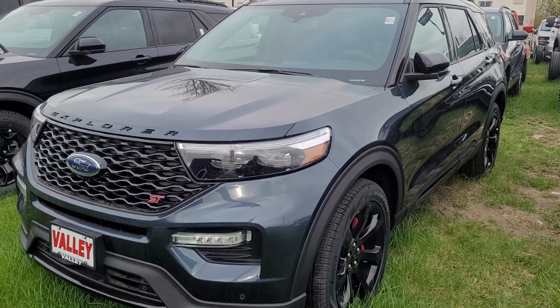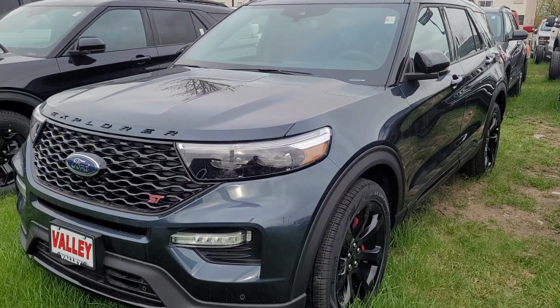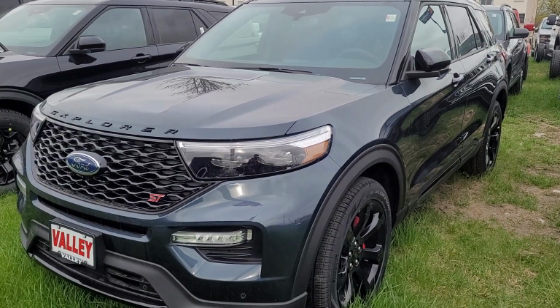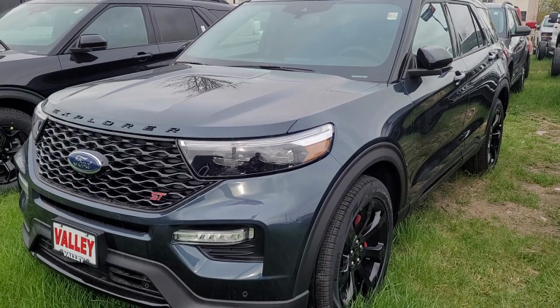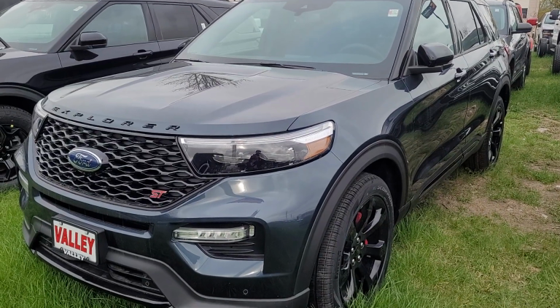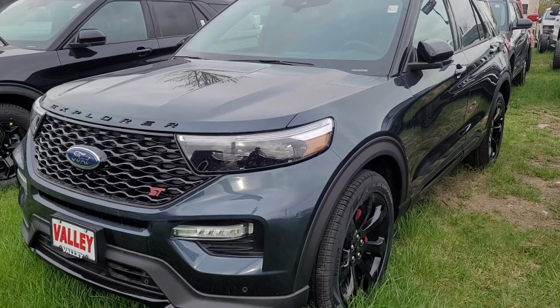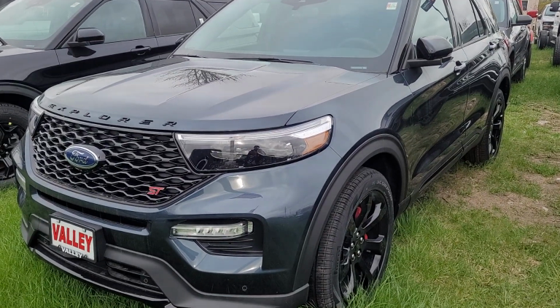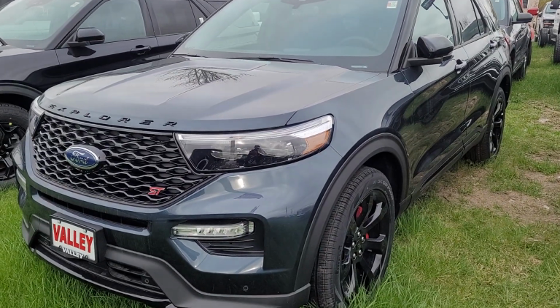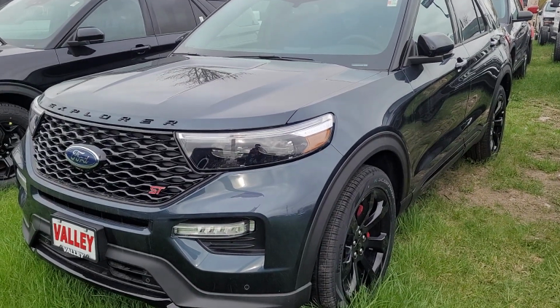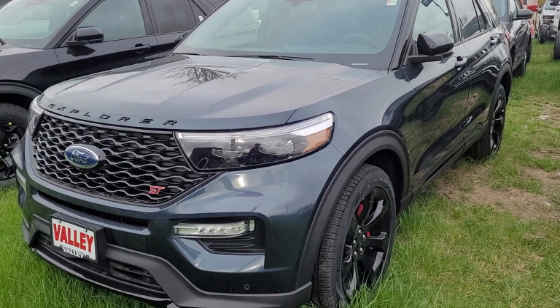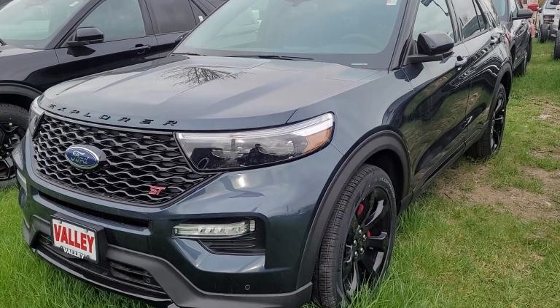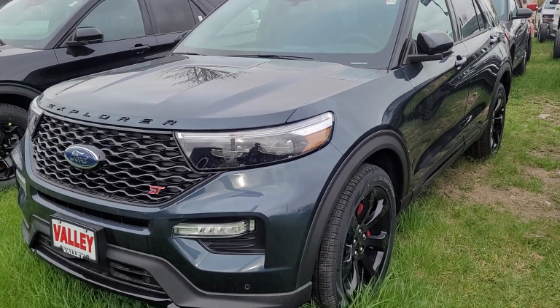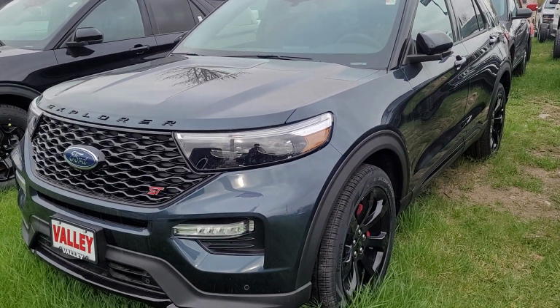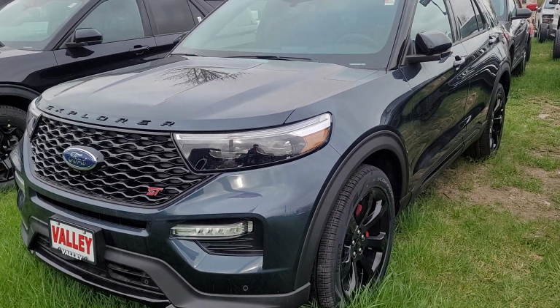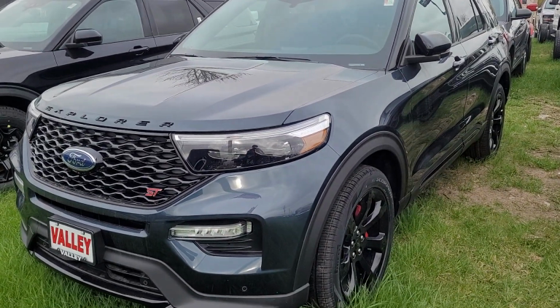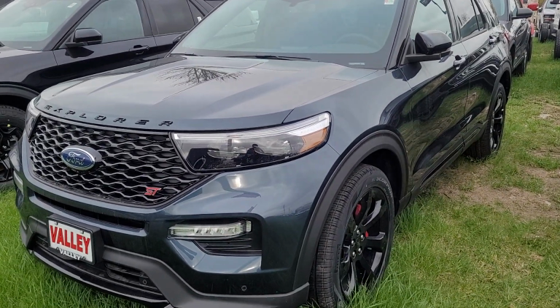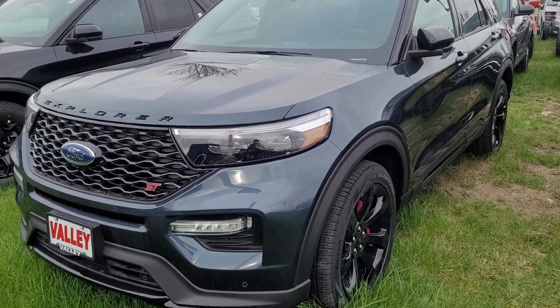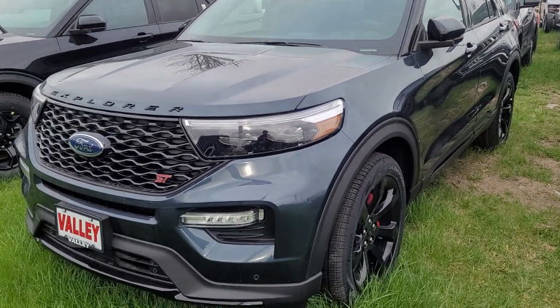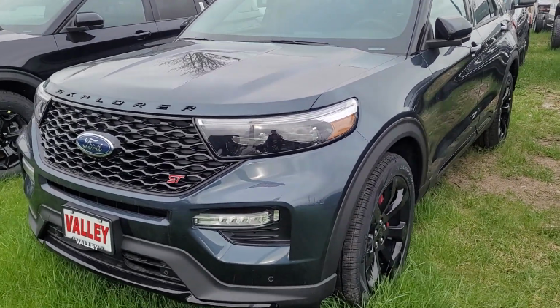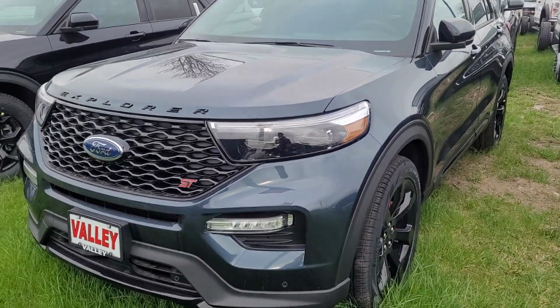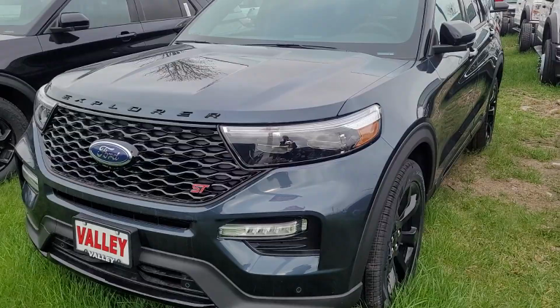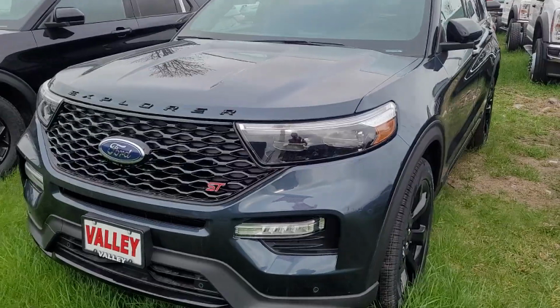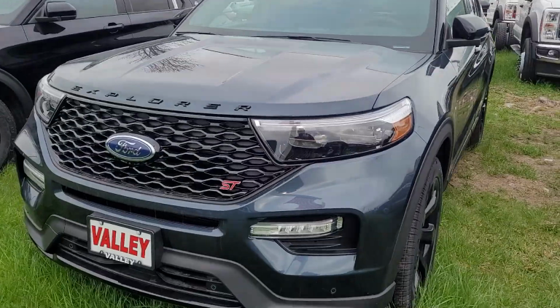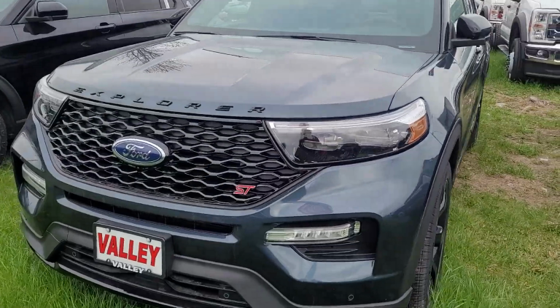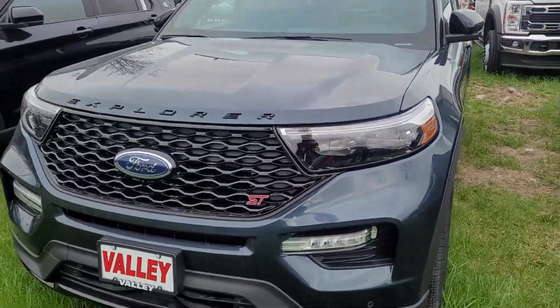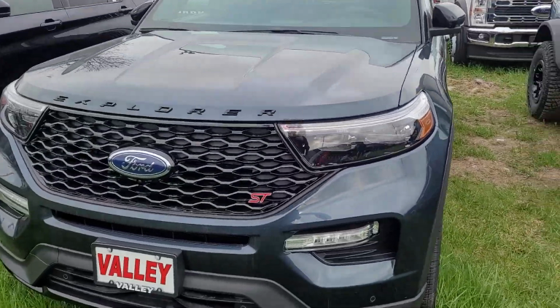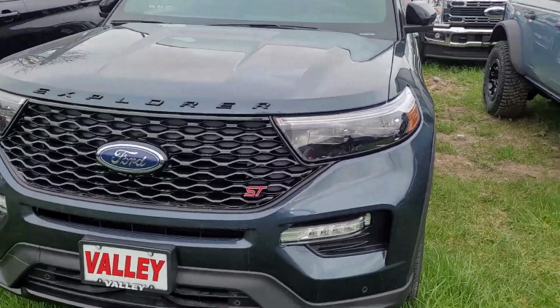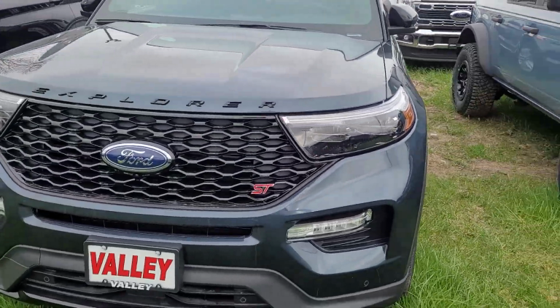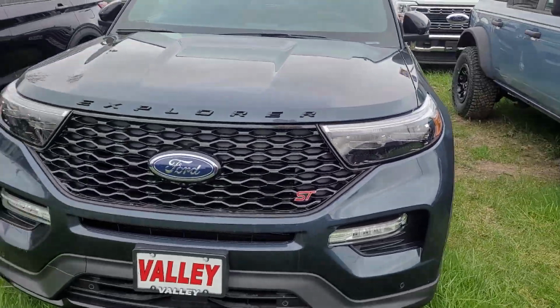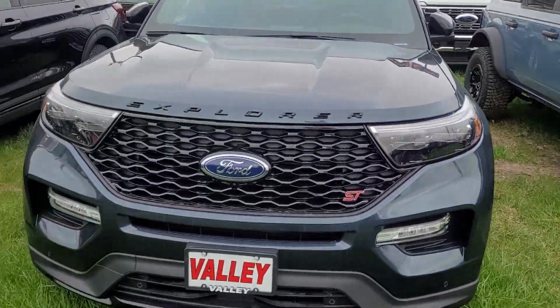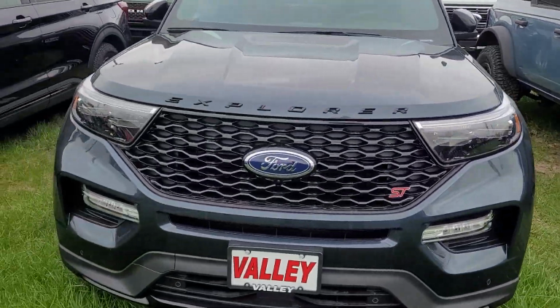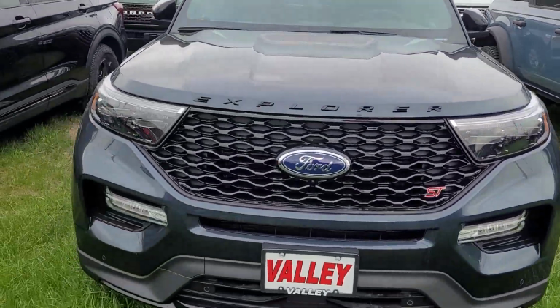Hi there, here is that Explorer ST that you inquired about, just so you can see it's here and it's available.